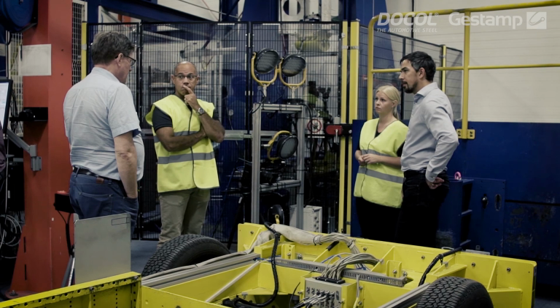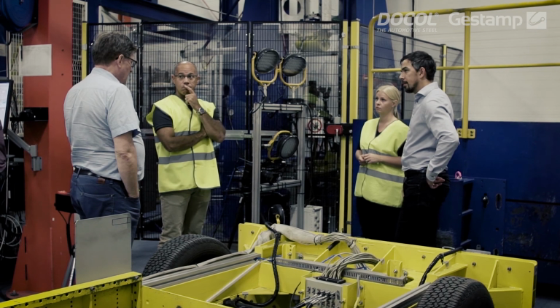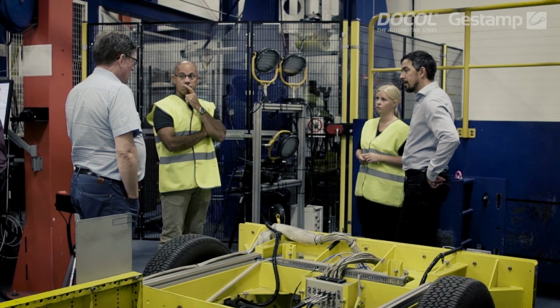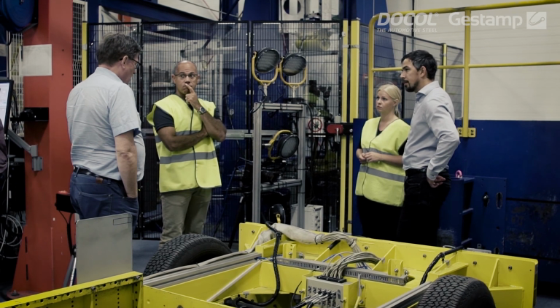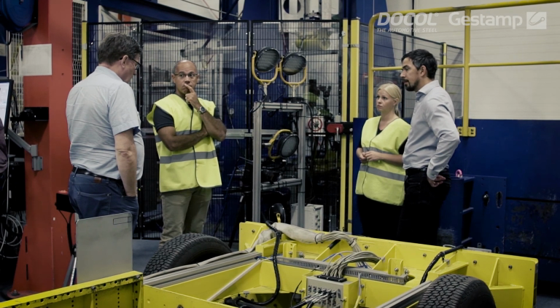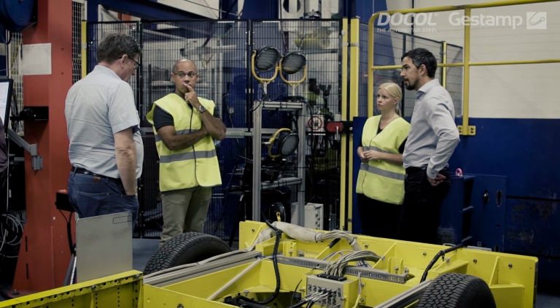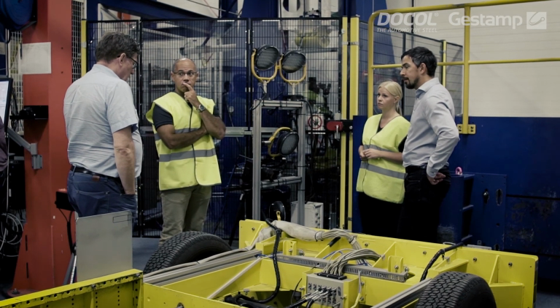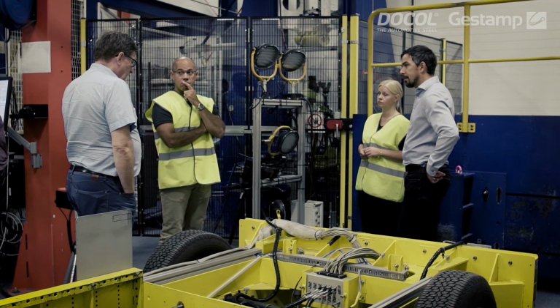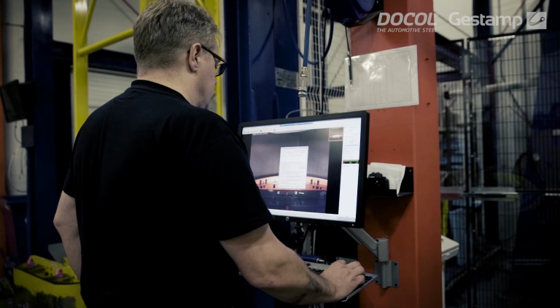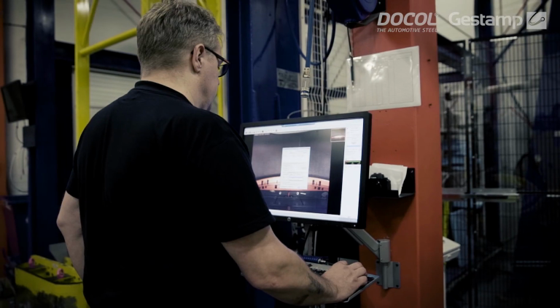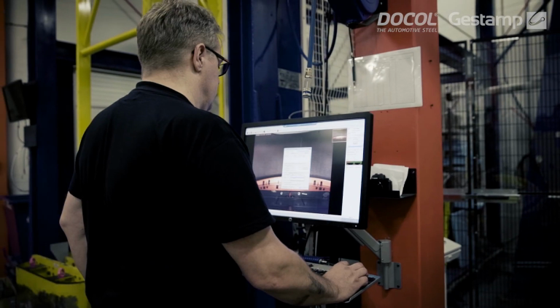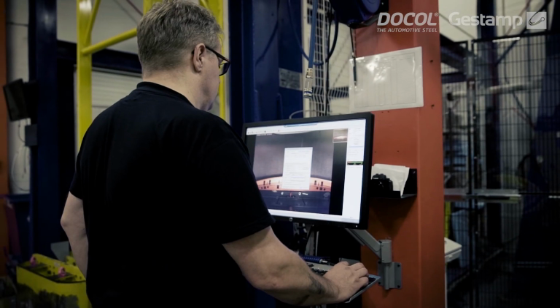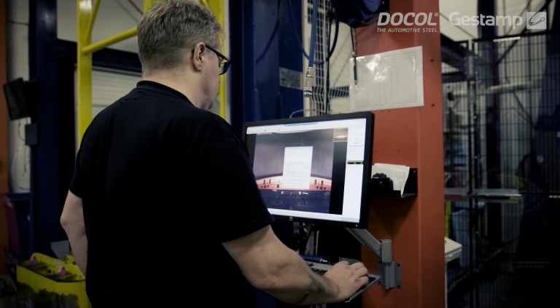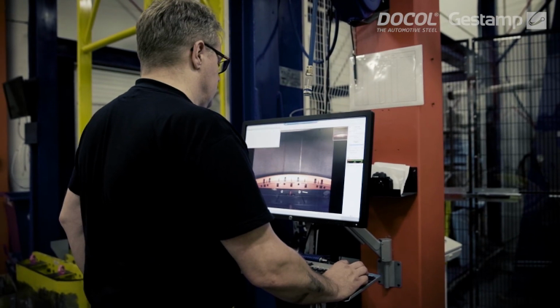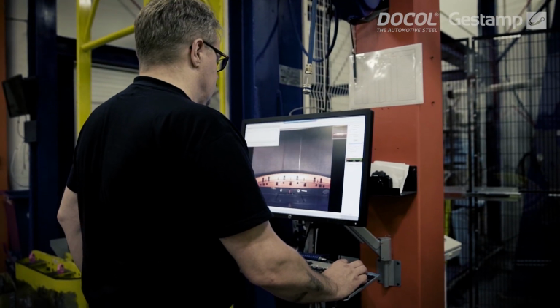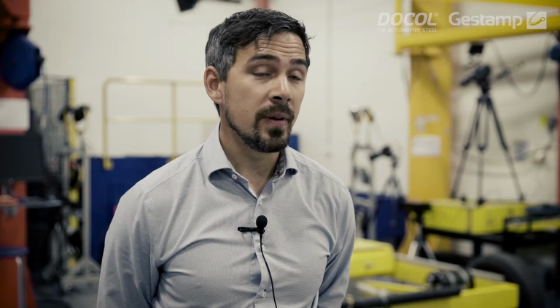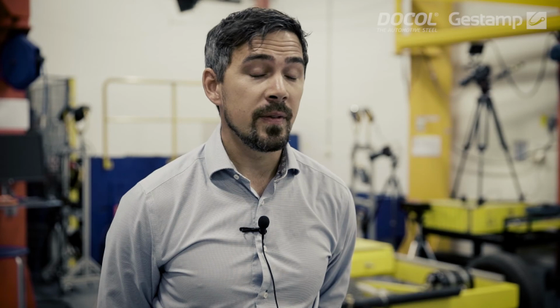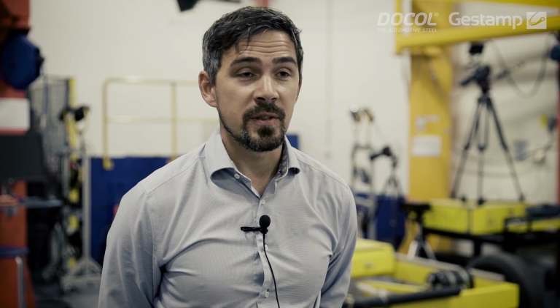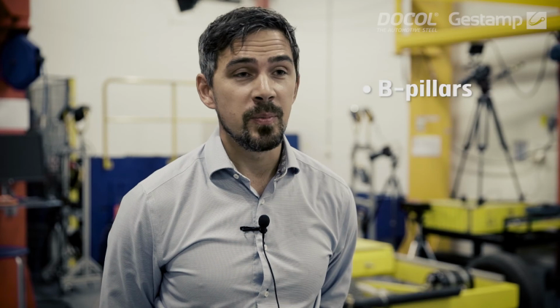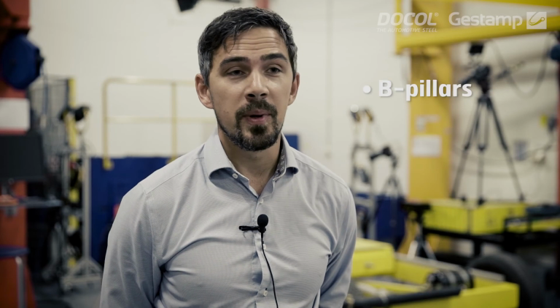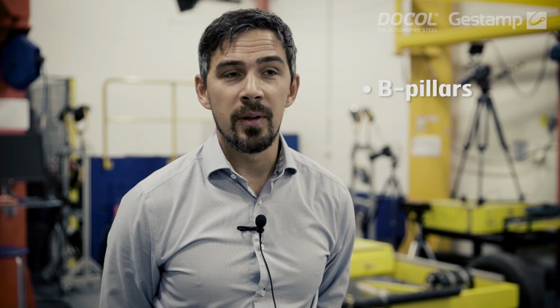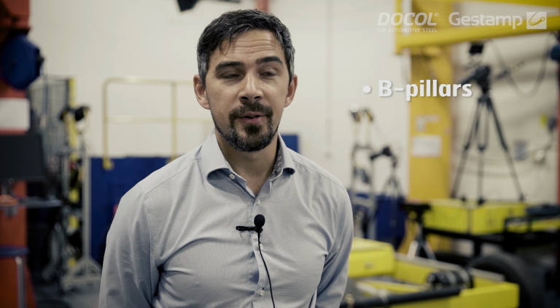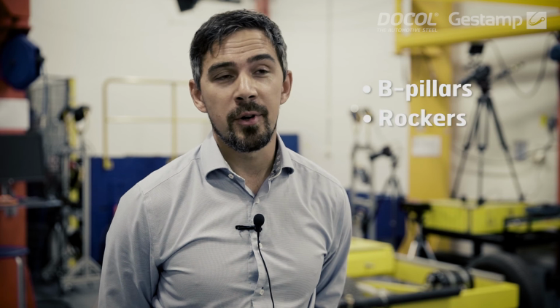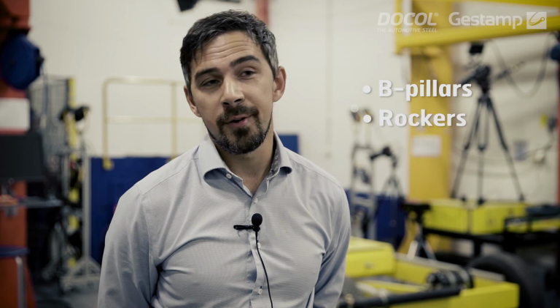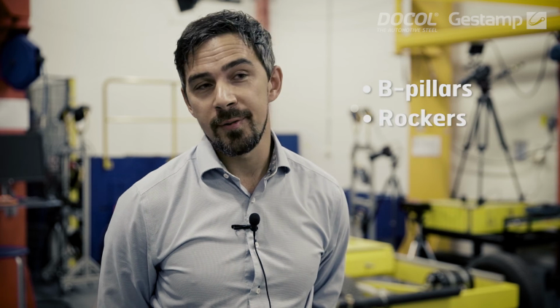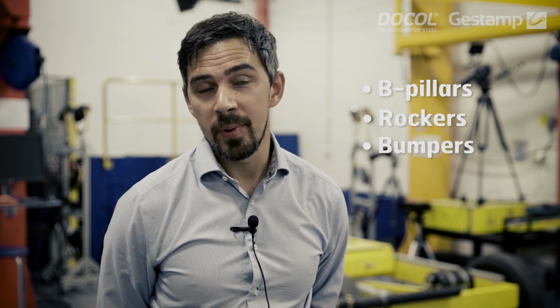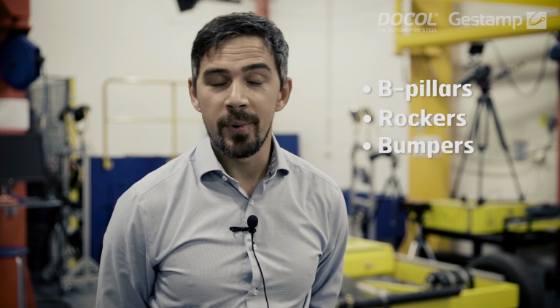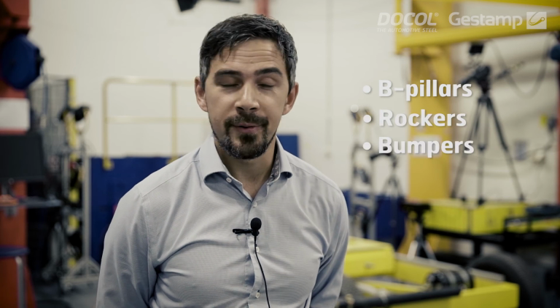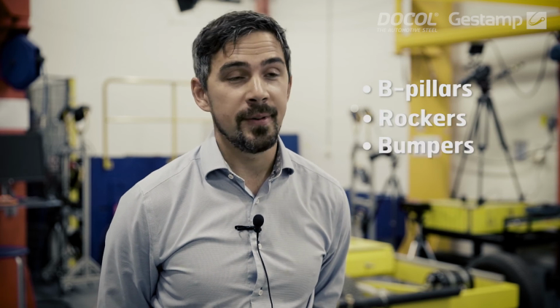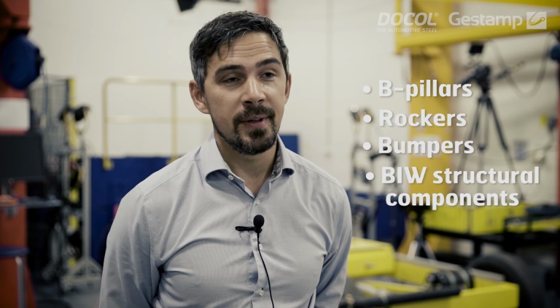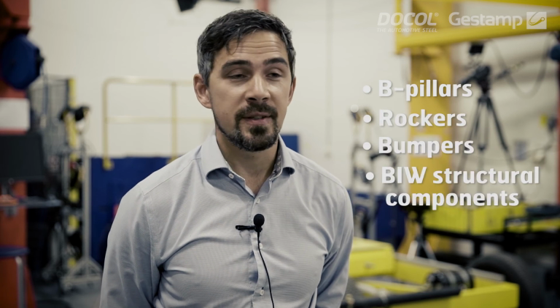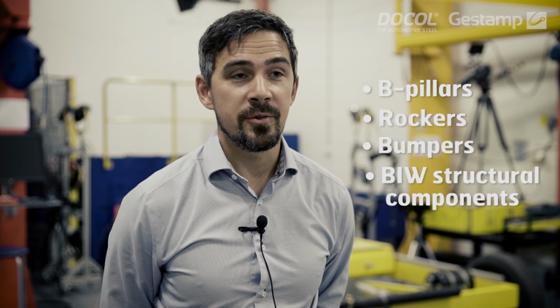And it's widely used in many different components such as B-pillars, rockers, bumpers, and similar structural components.